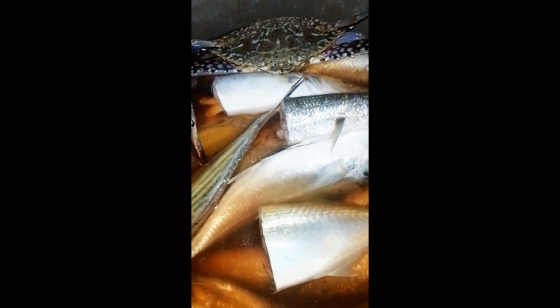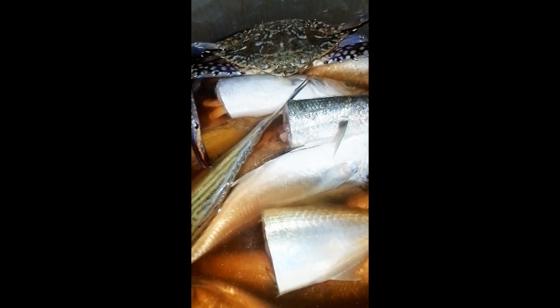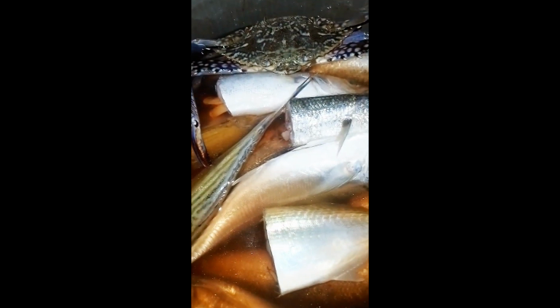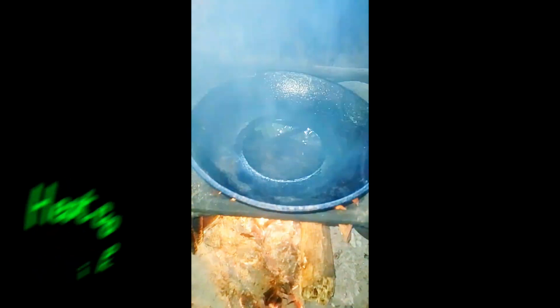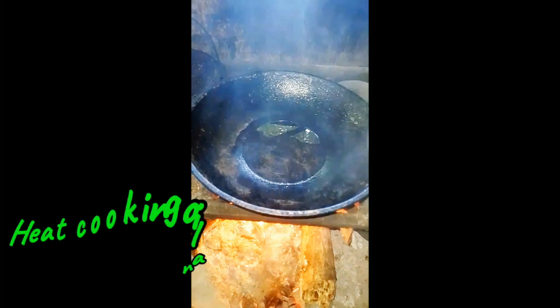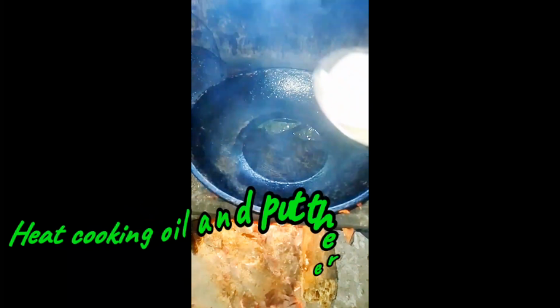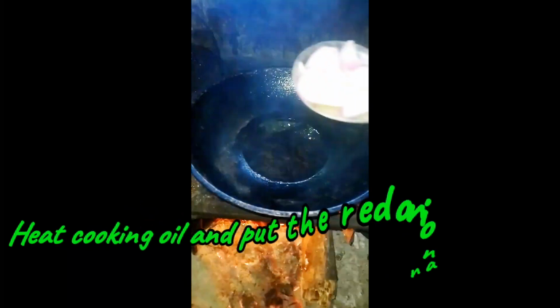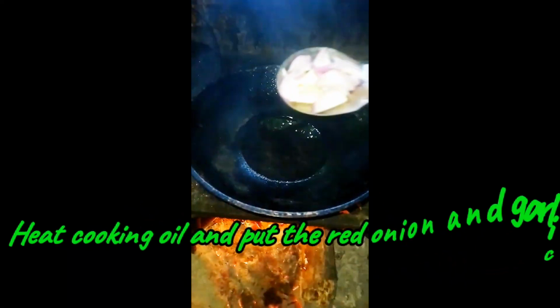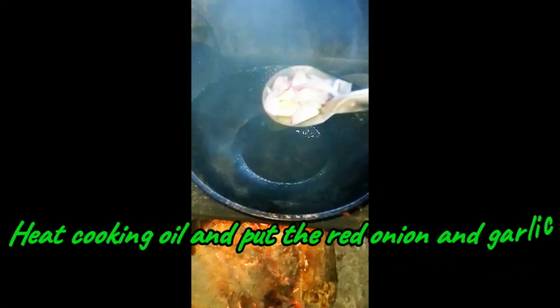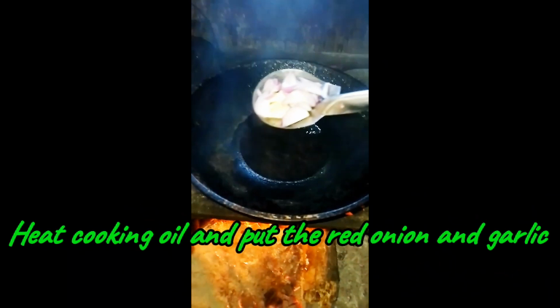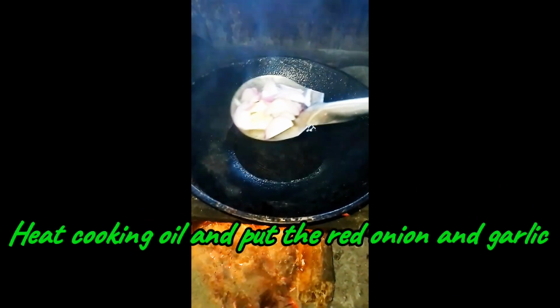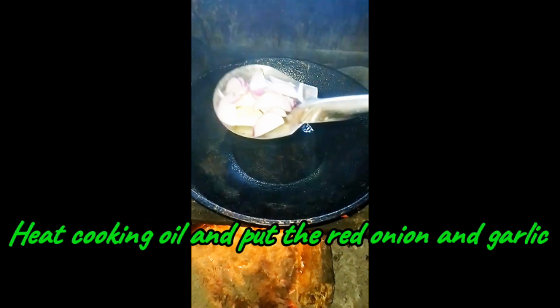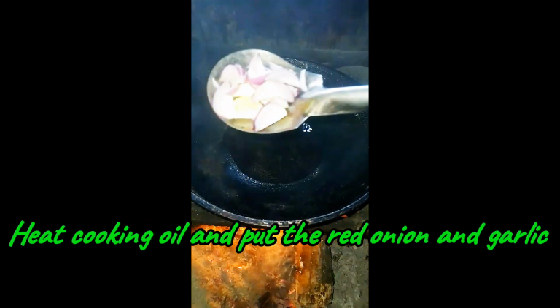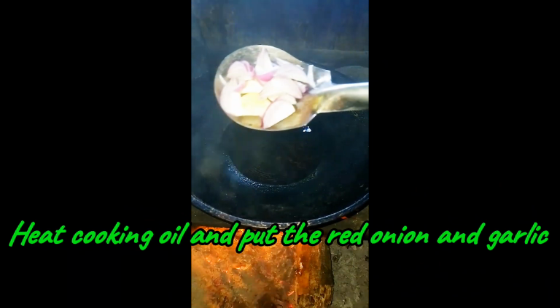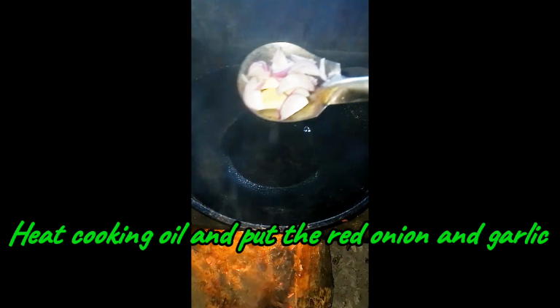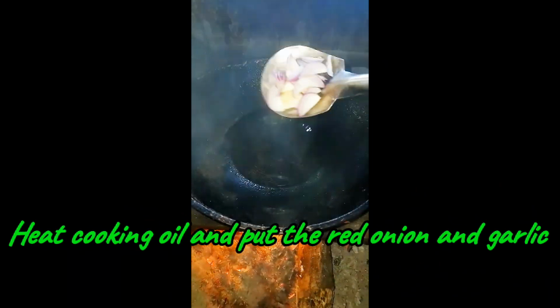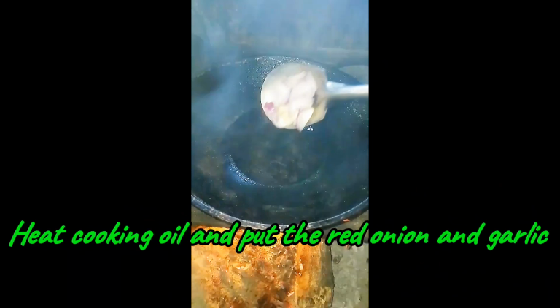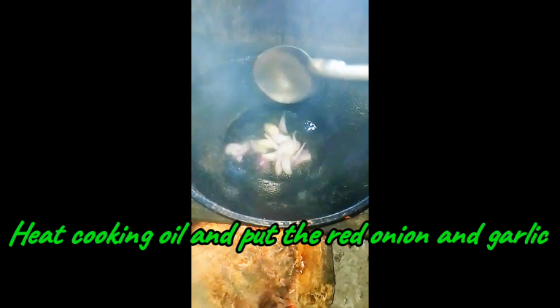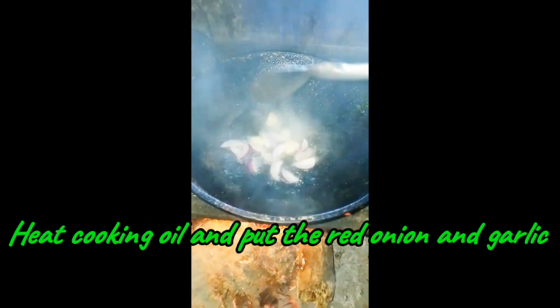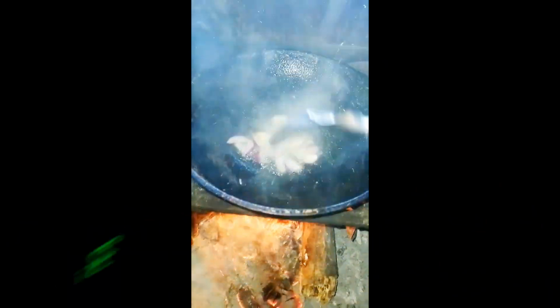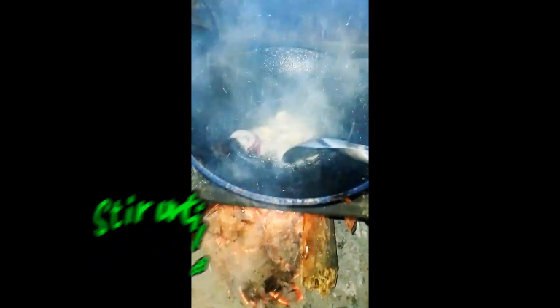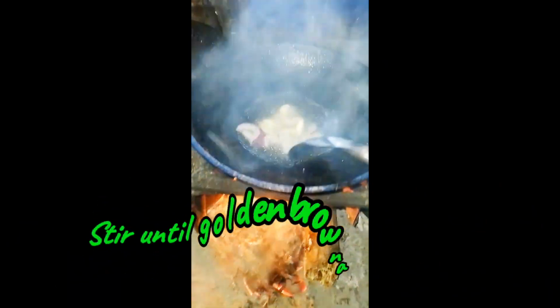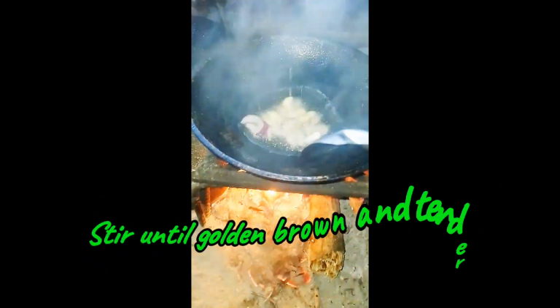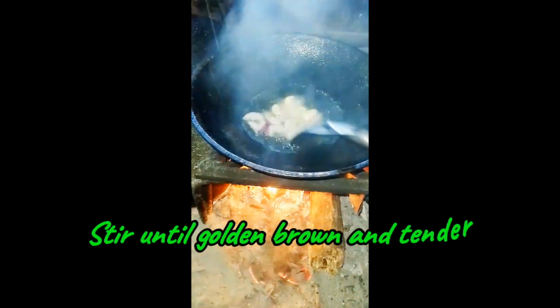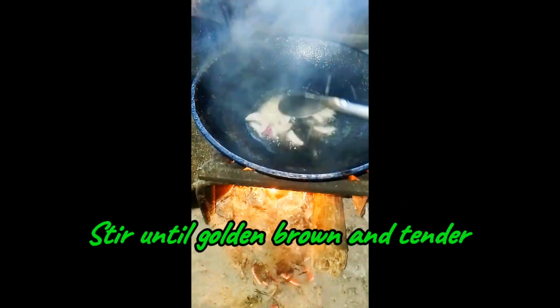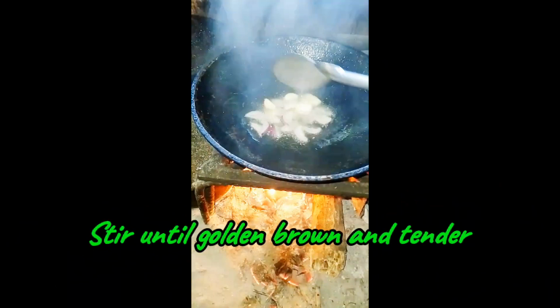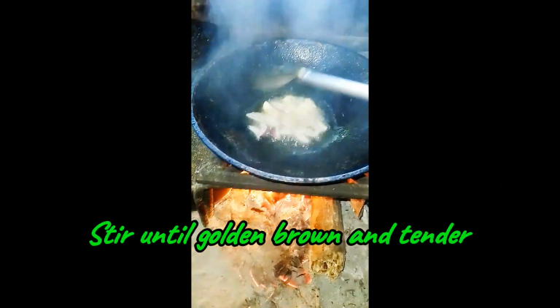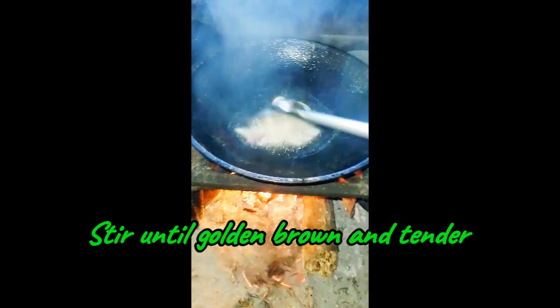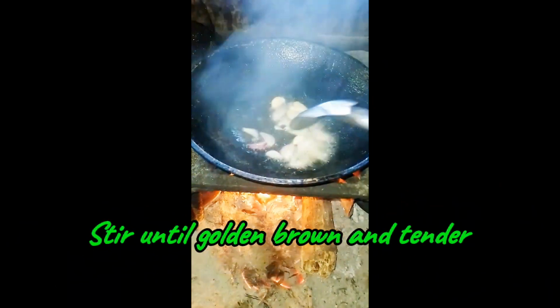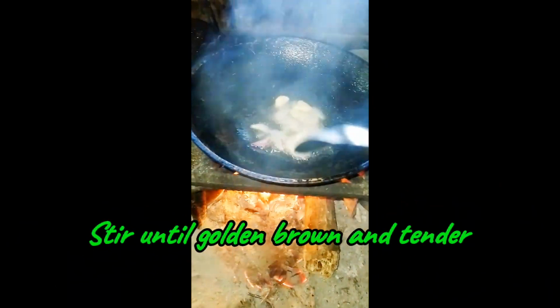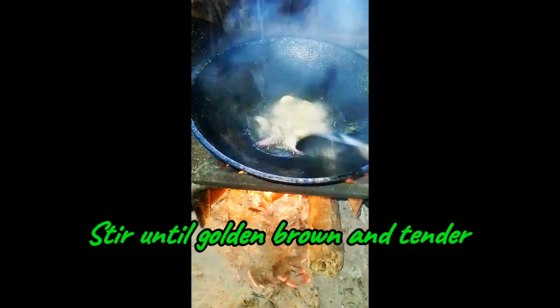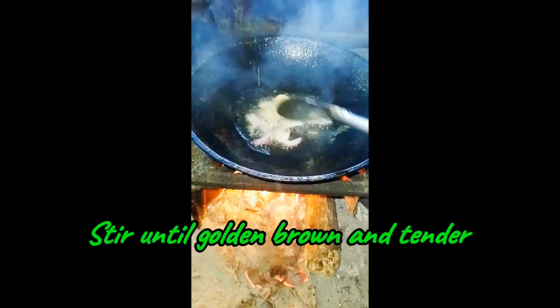Heat cooking oil and put the red onion and garlic. Stir until golden brown and tender.